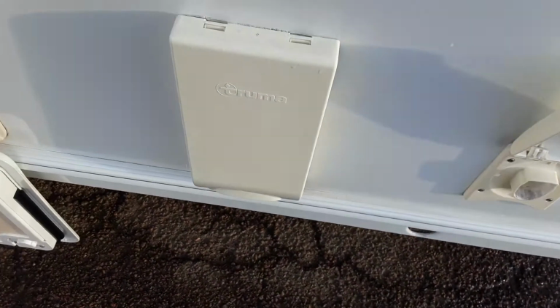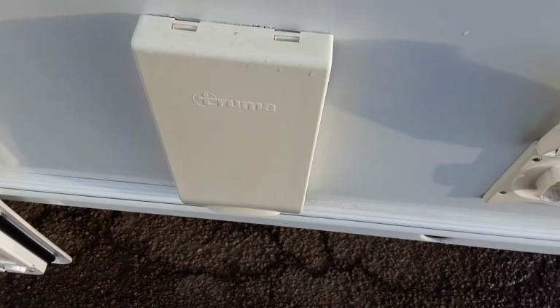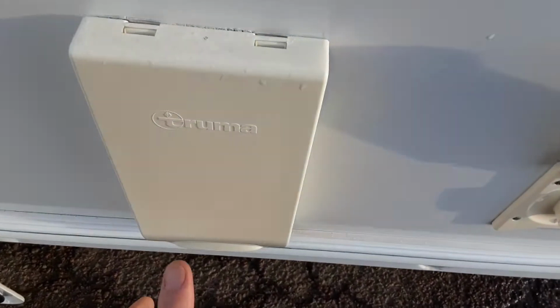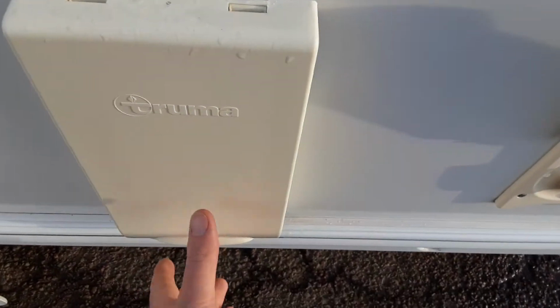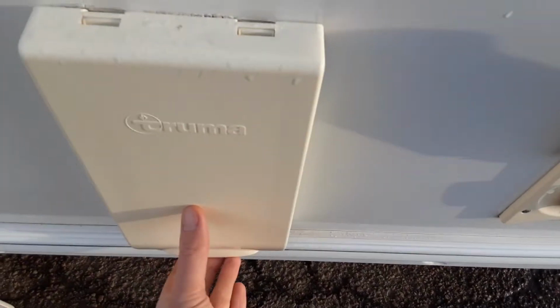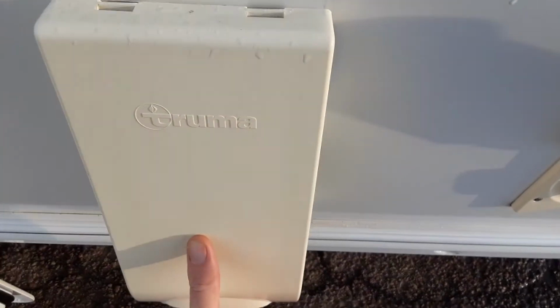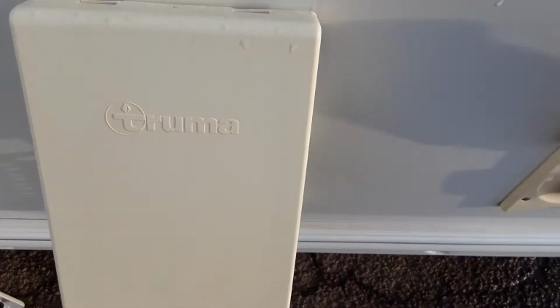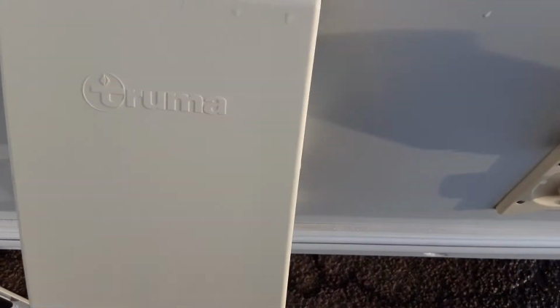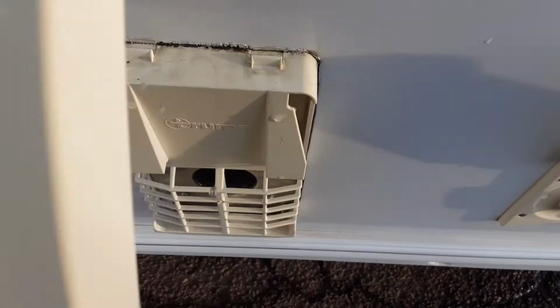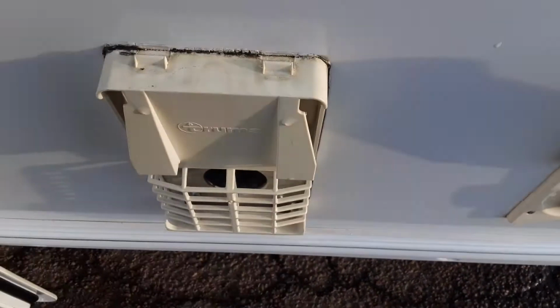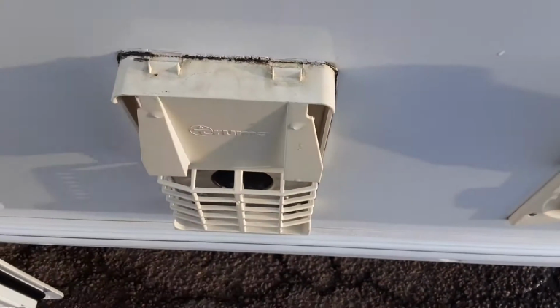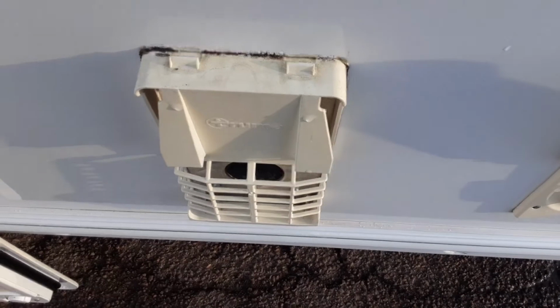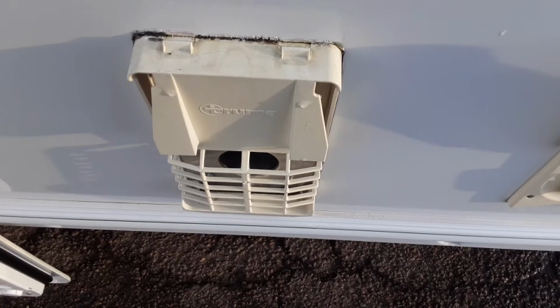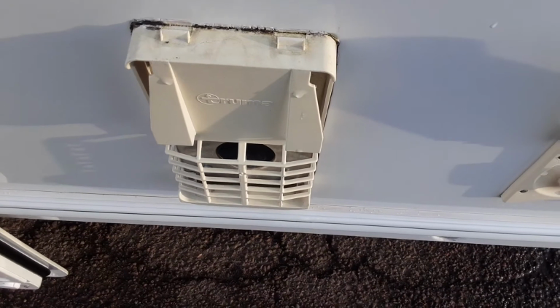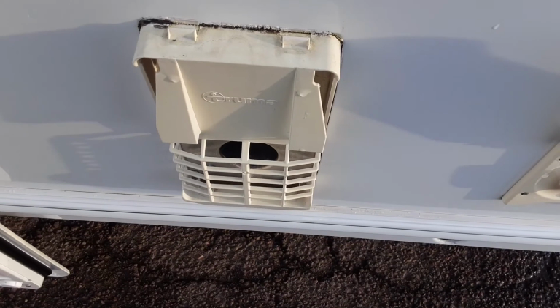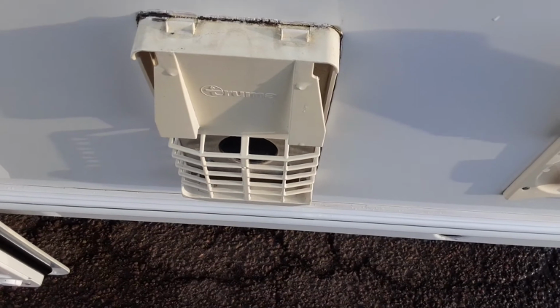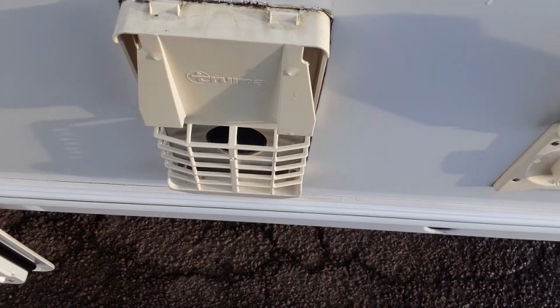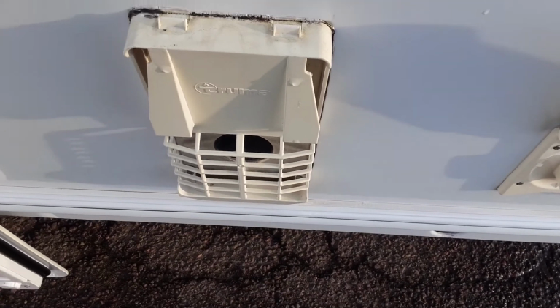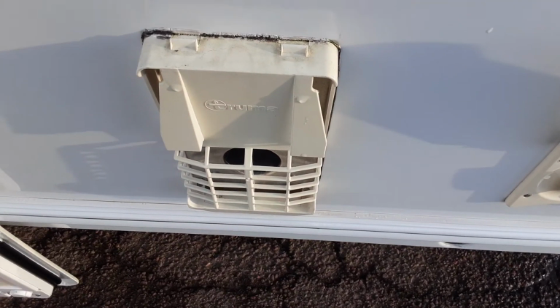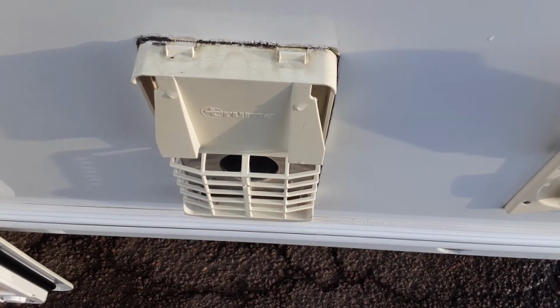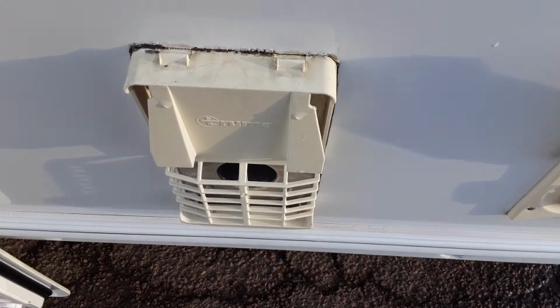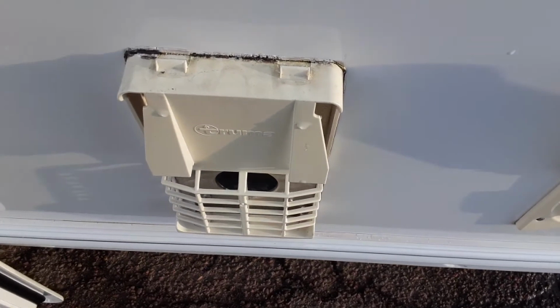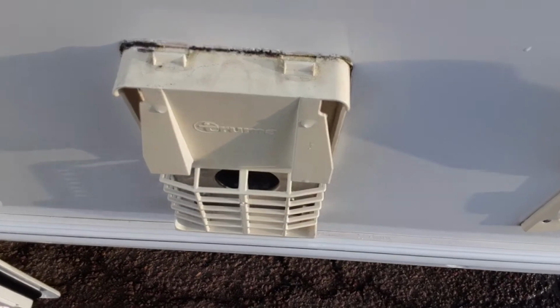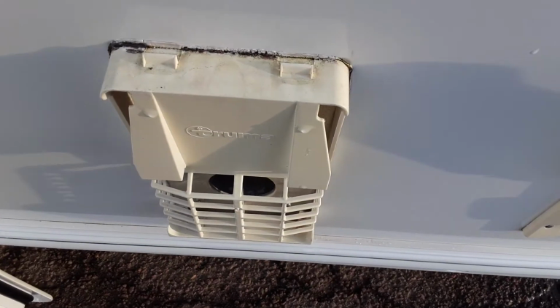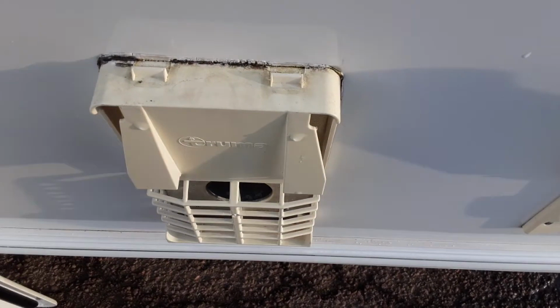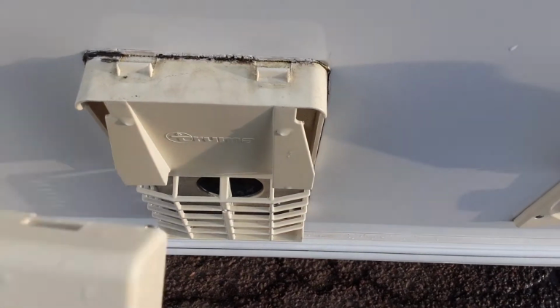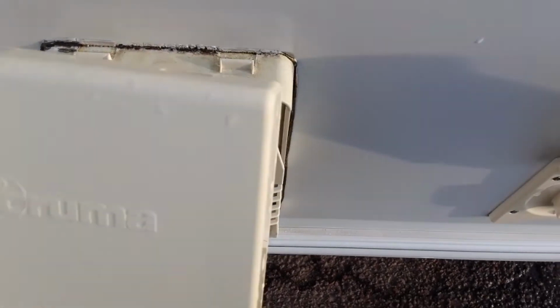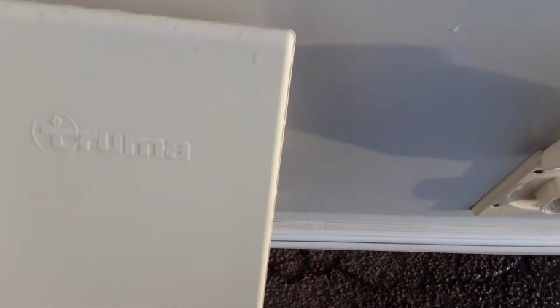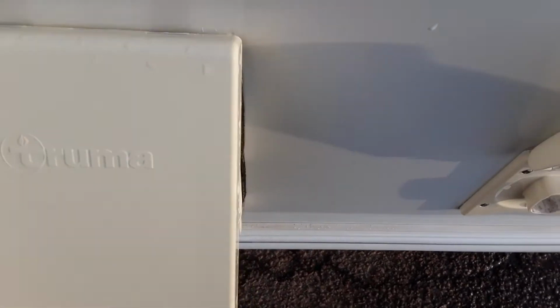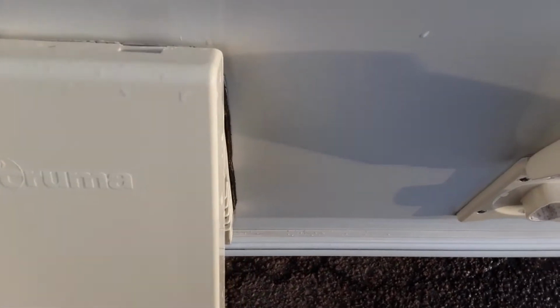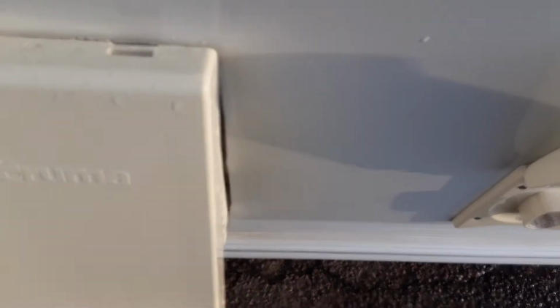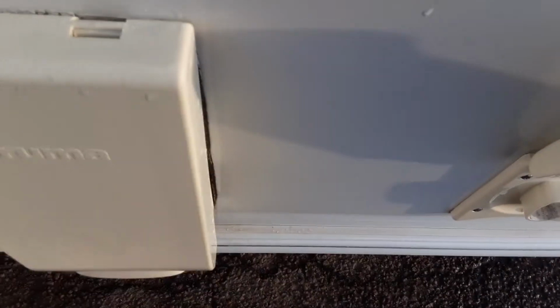You've then got your Truma heating cover. You'll need to remove this cover when you're running the caravan on gas — whether that's the heating or hot water.